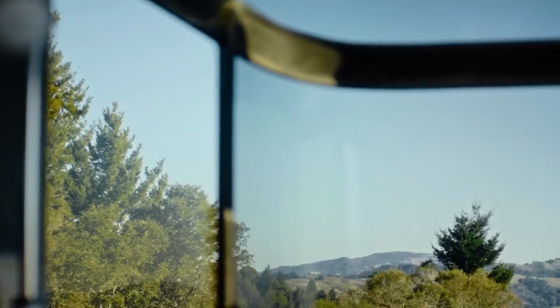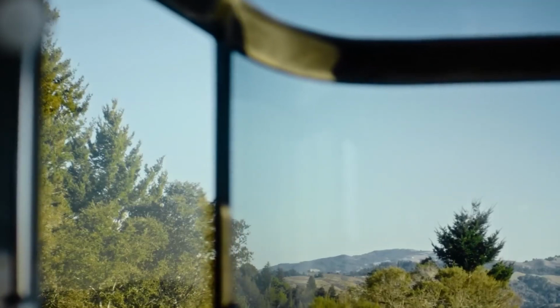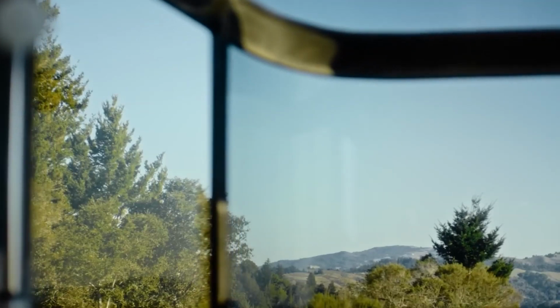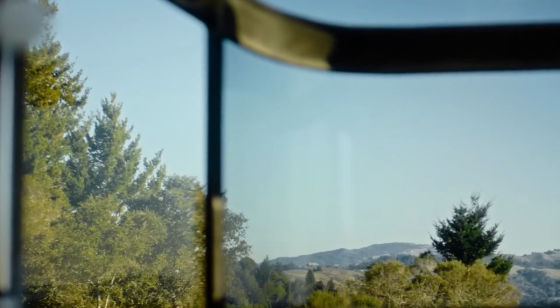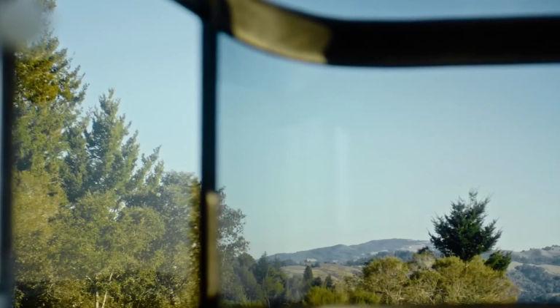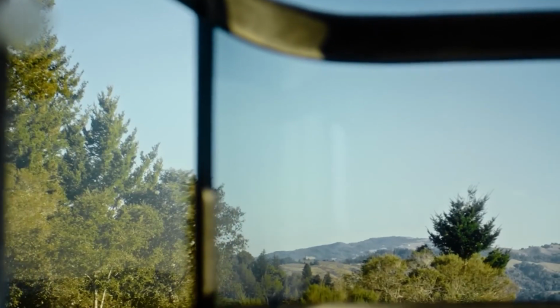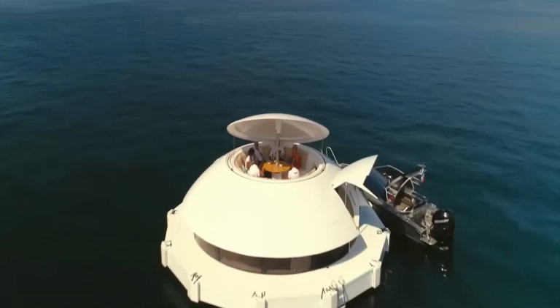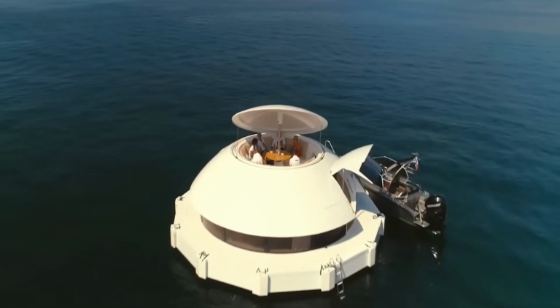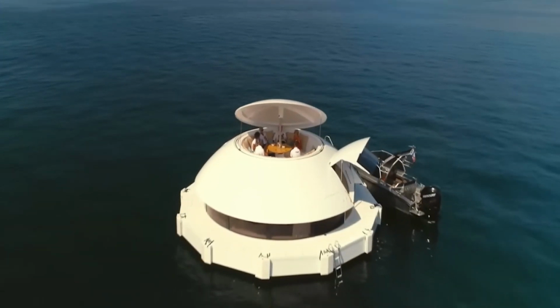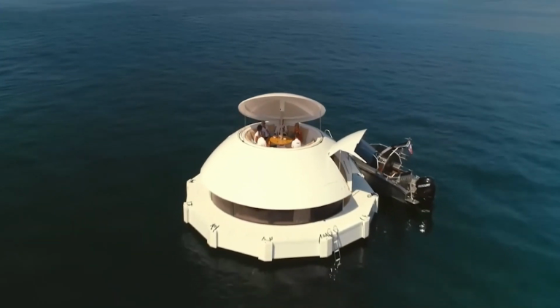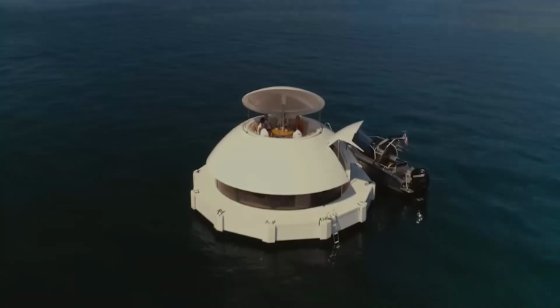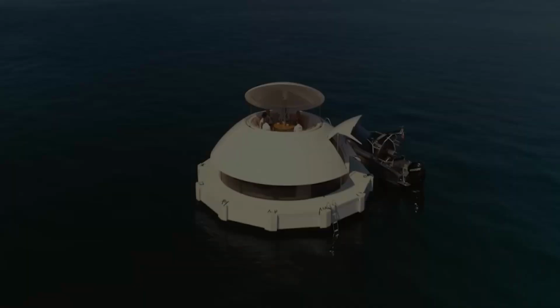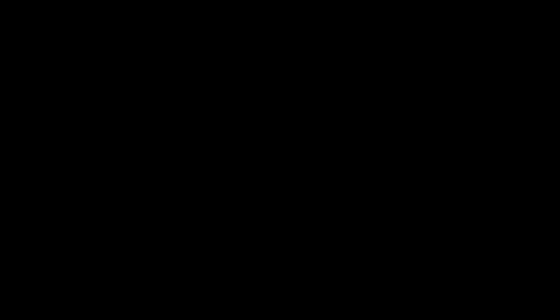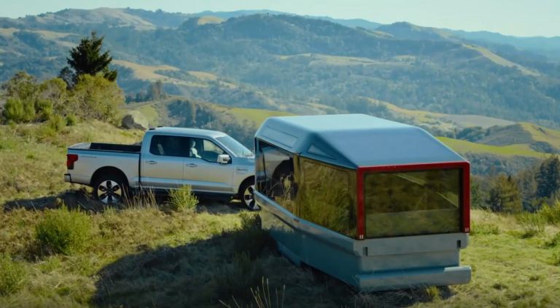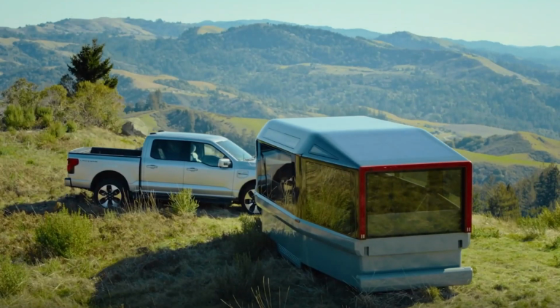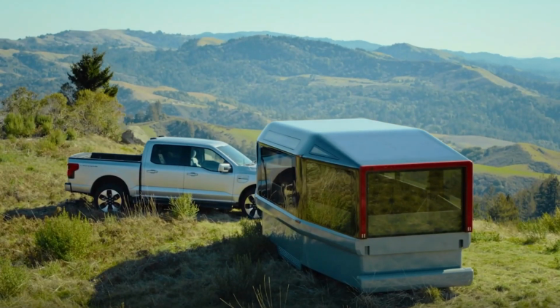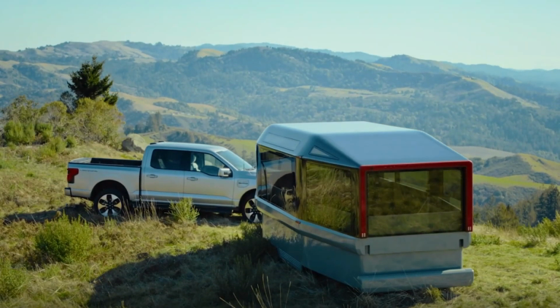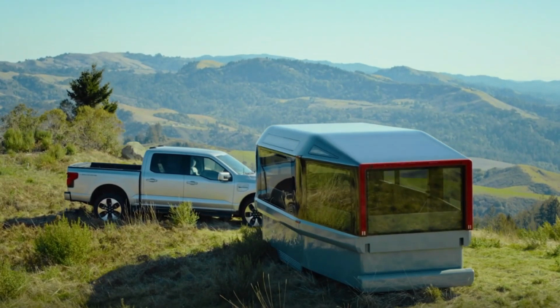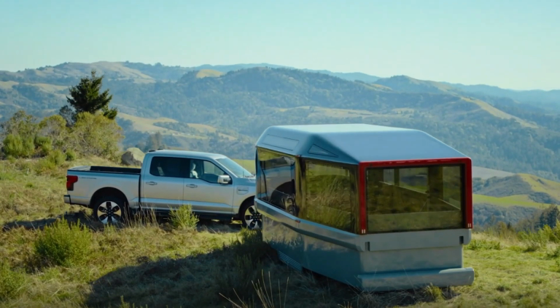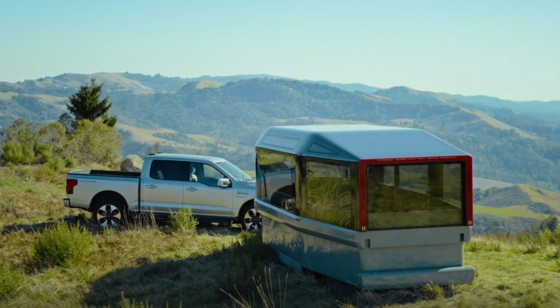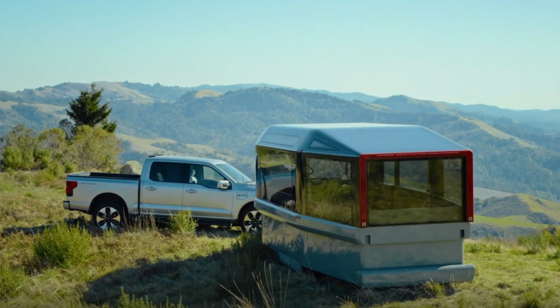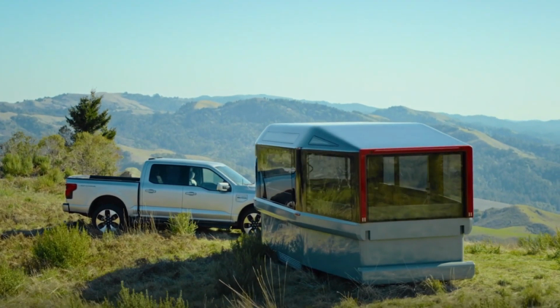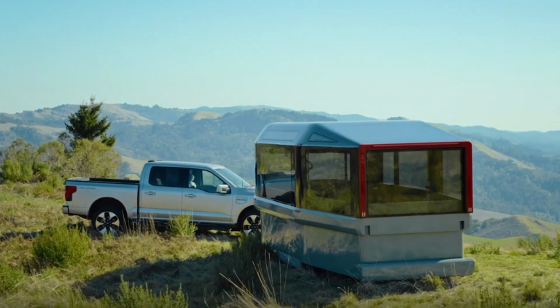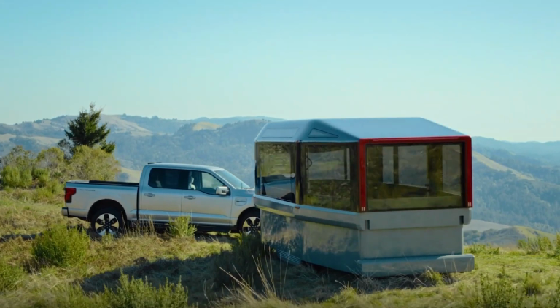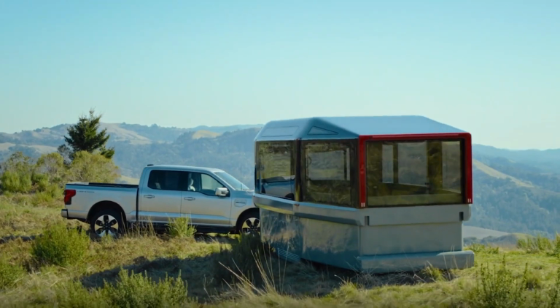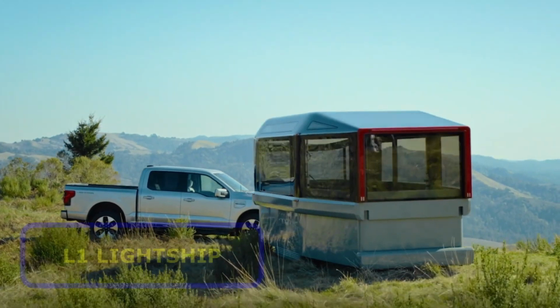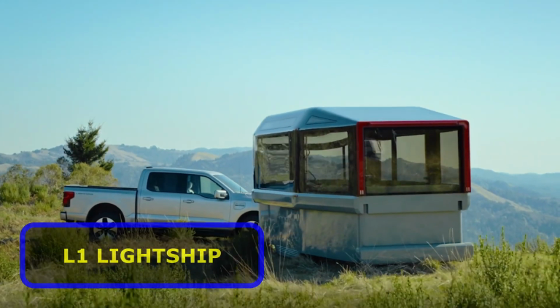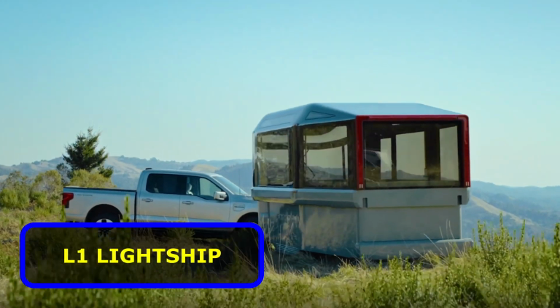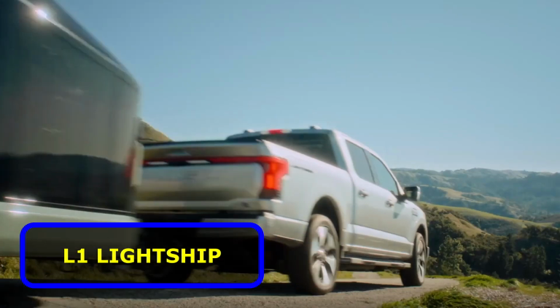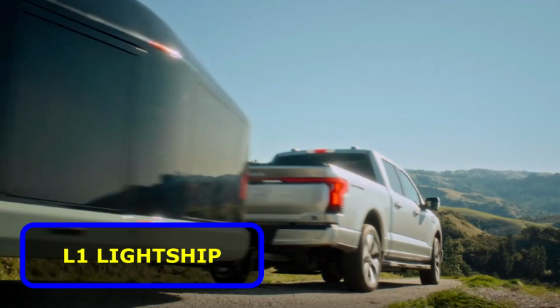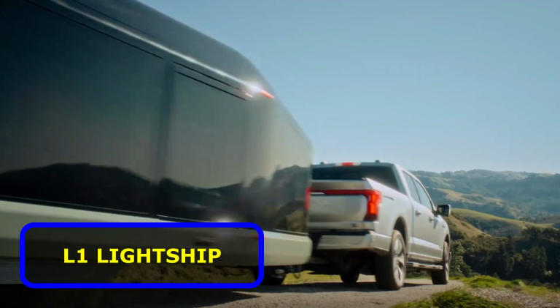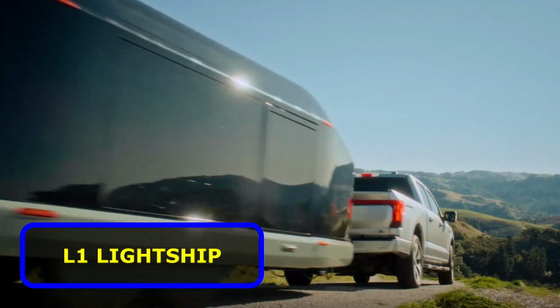Let's take a look, shall we? First off, ensuring road trips will never be the same again, is the L1 Lightship.